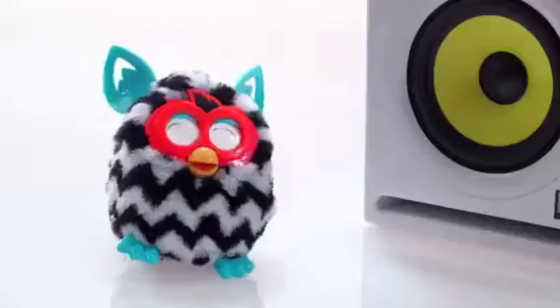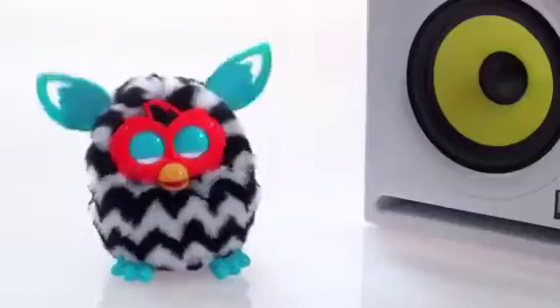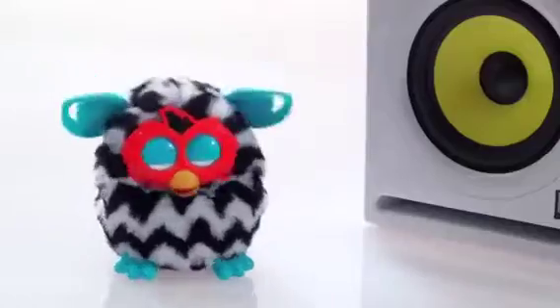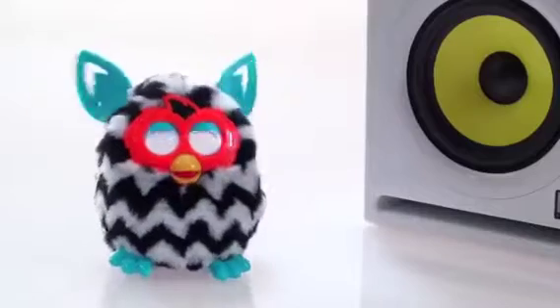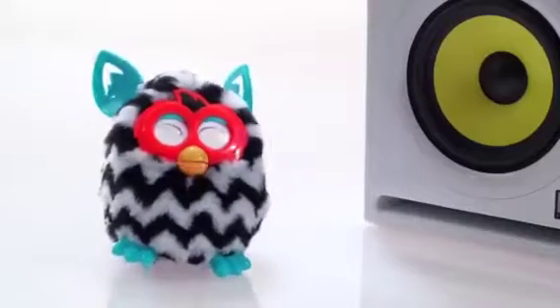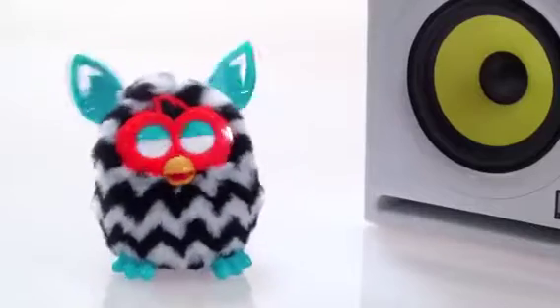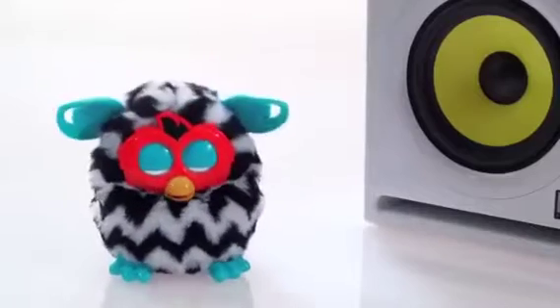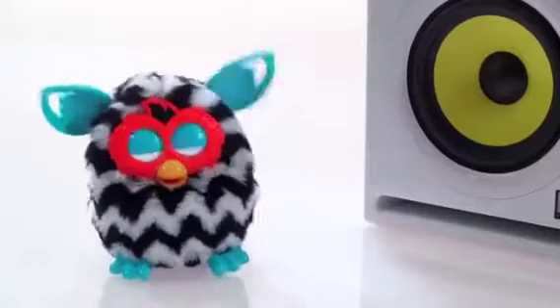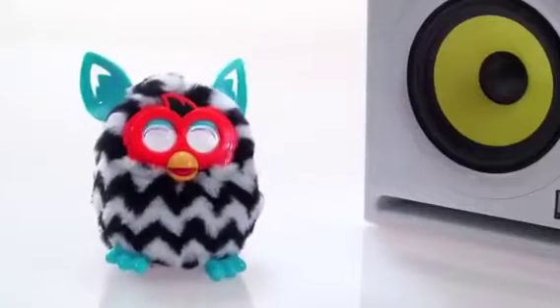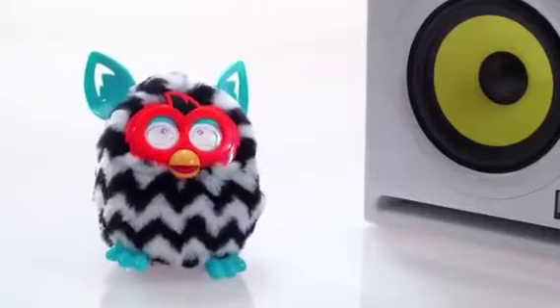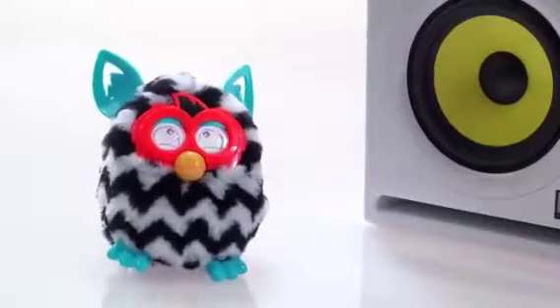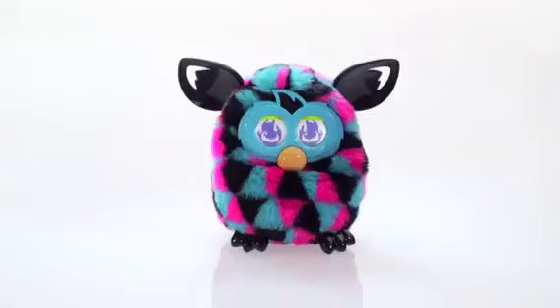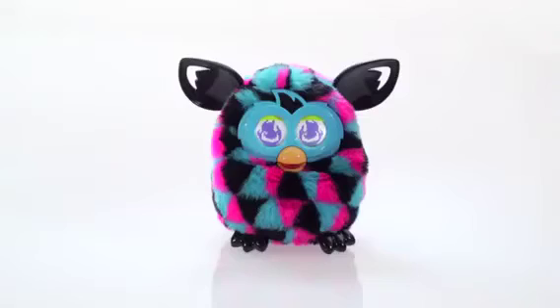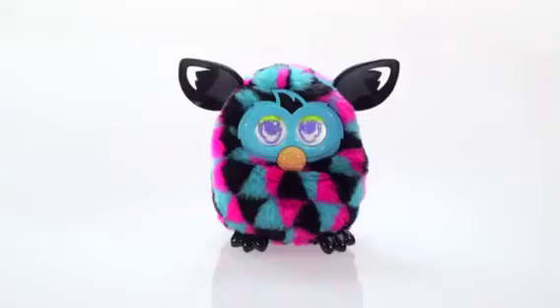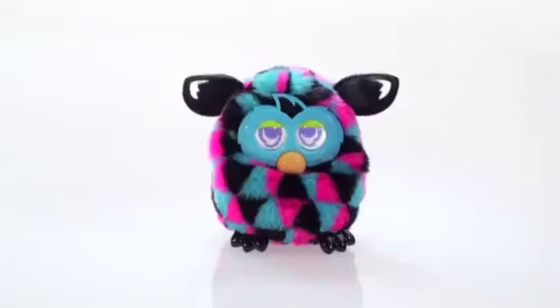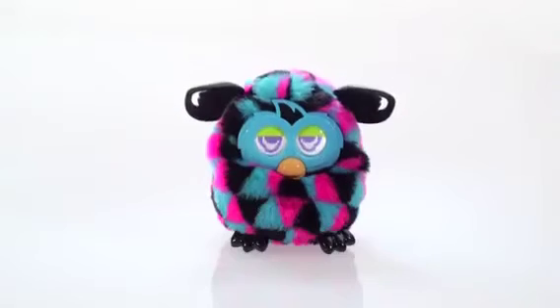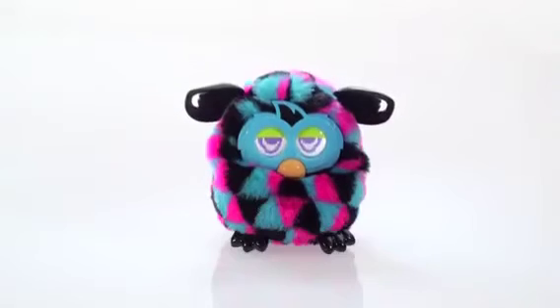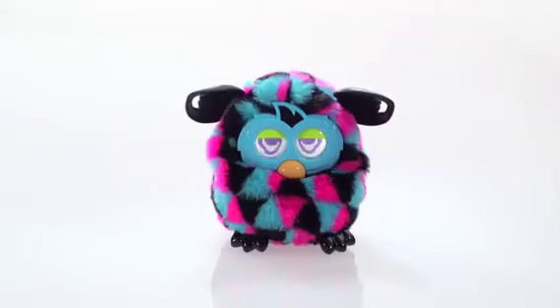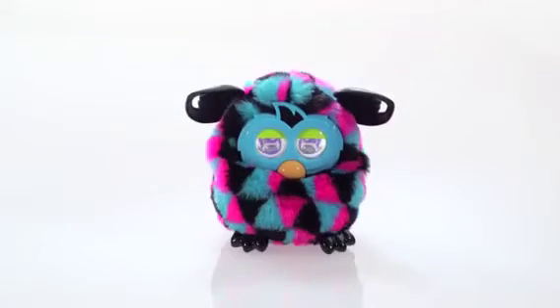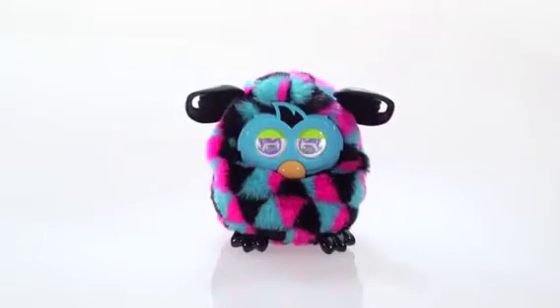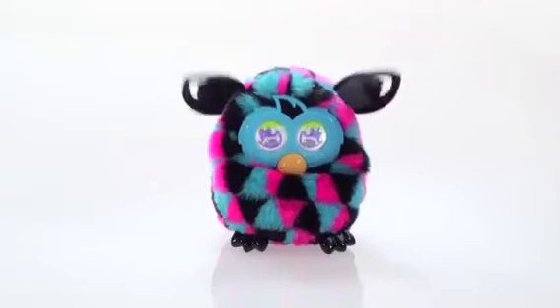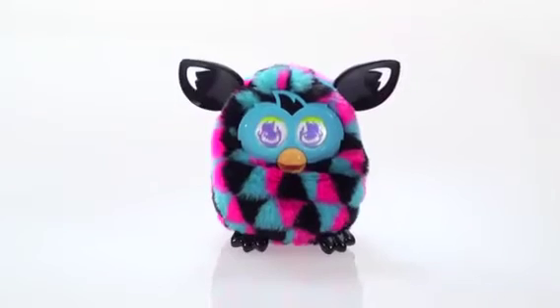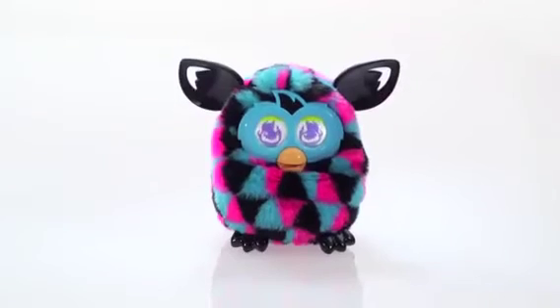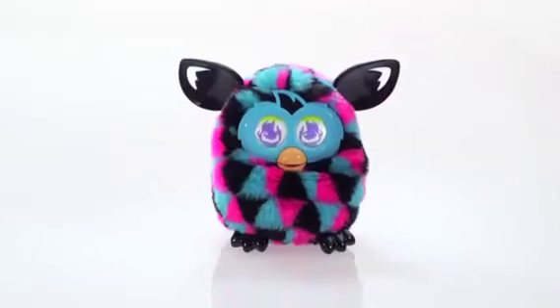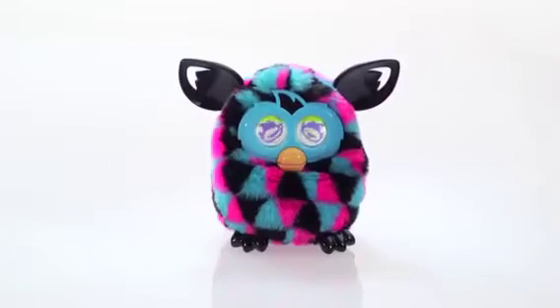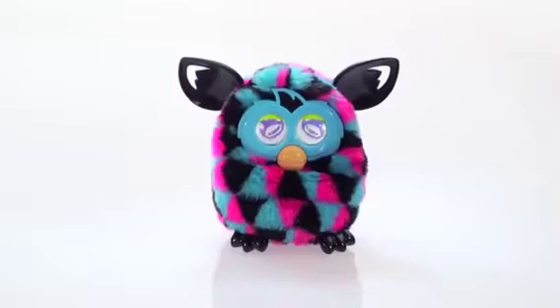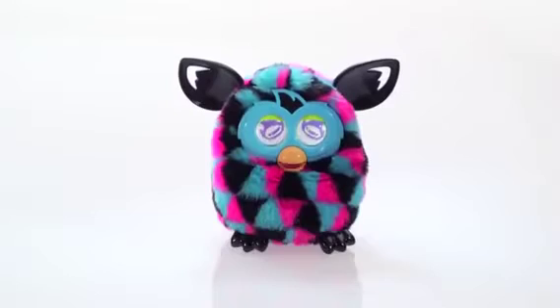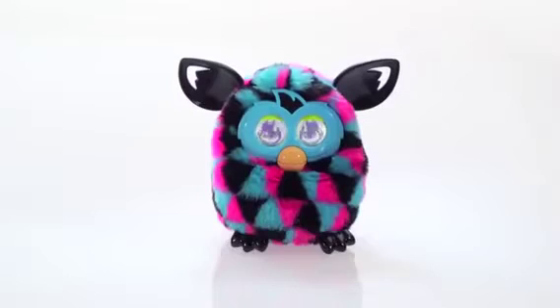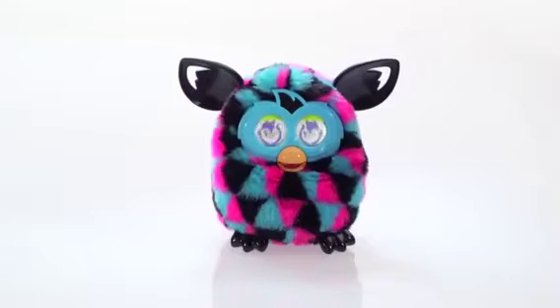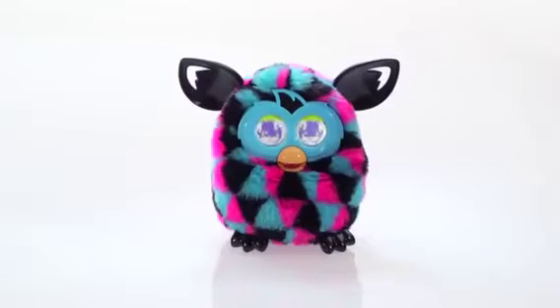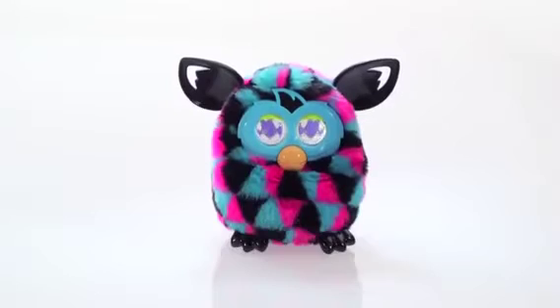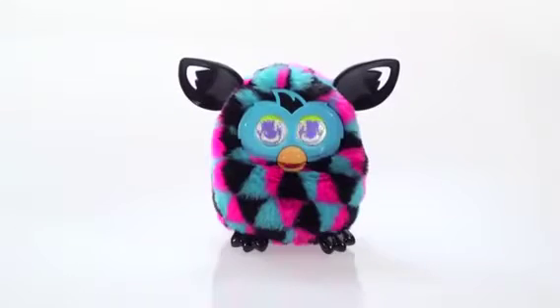Furby Boom loves to dance. Furby Boom reacts when you speak to it. "Hi, Furby." "Well, hello."